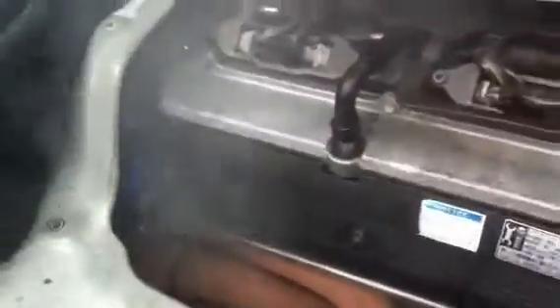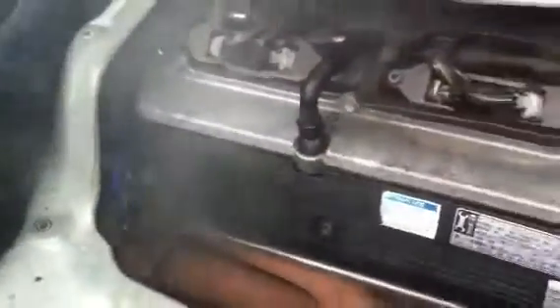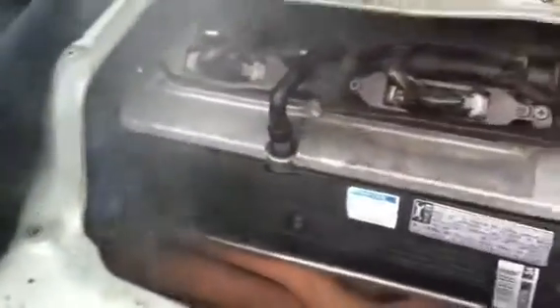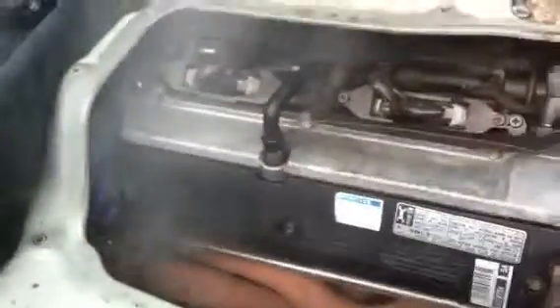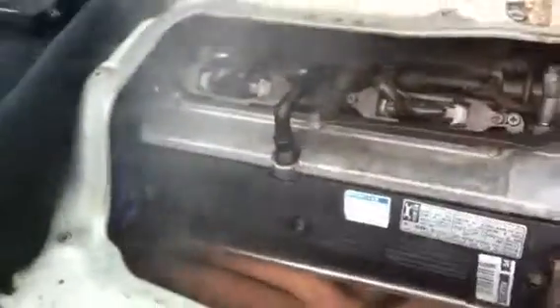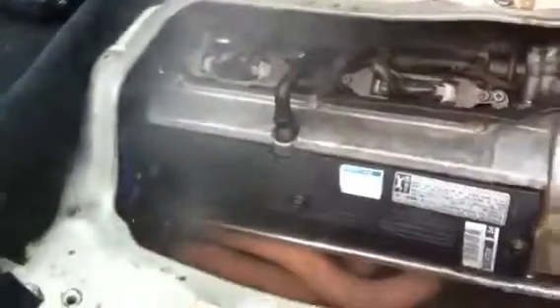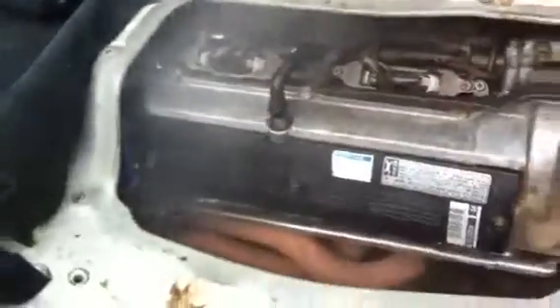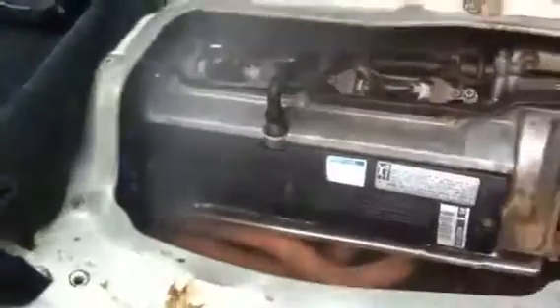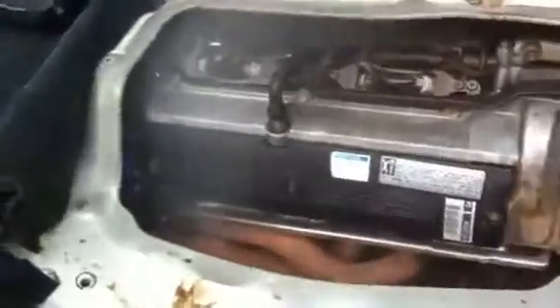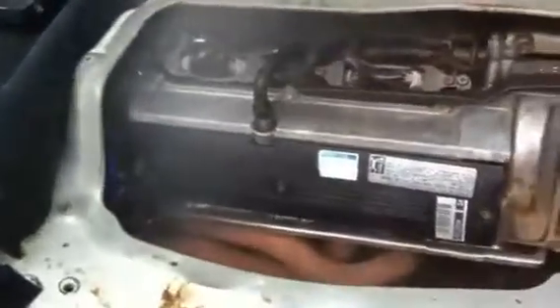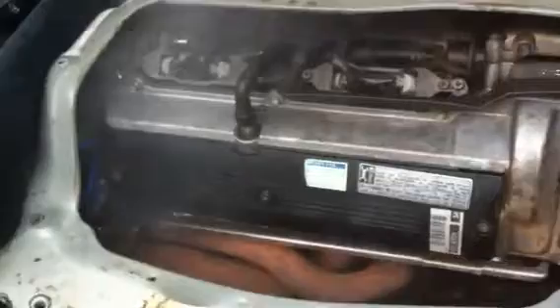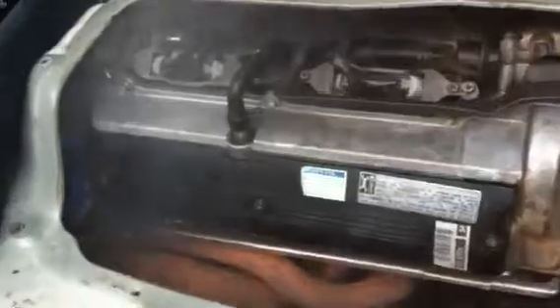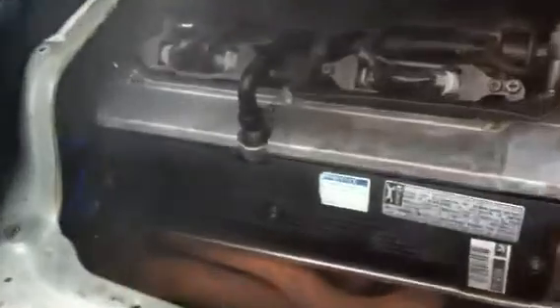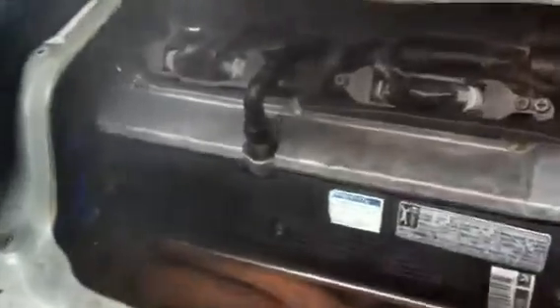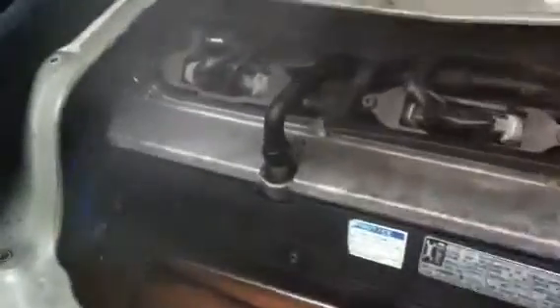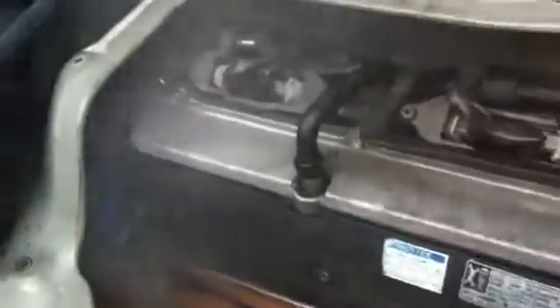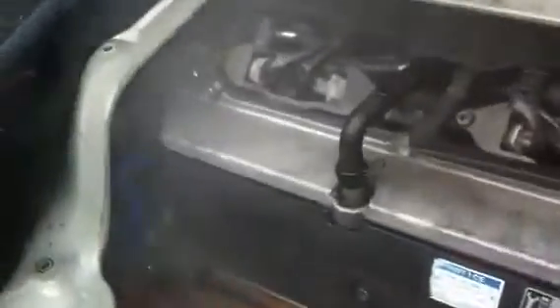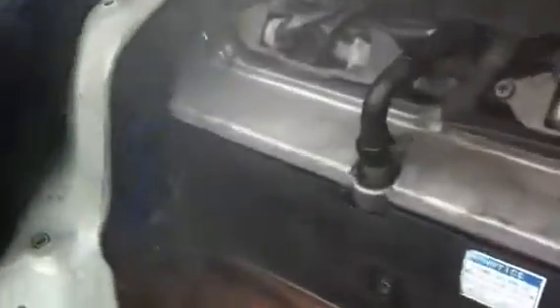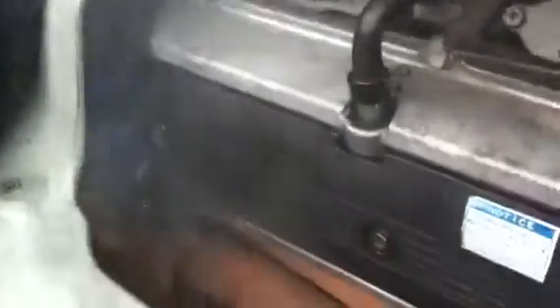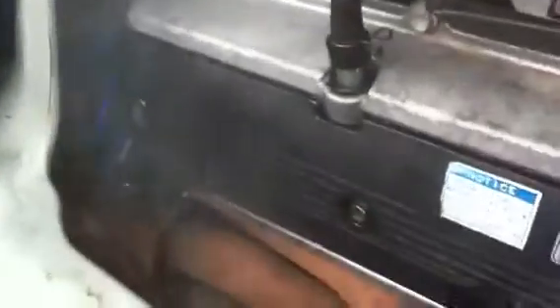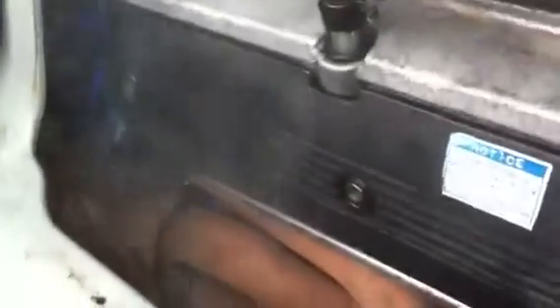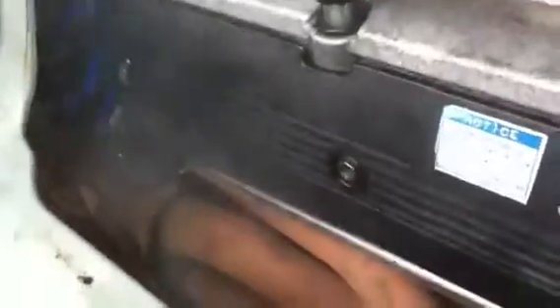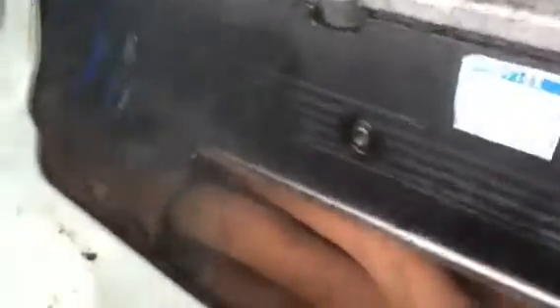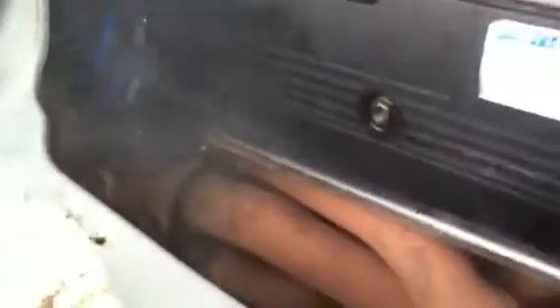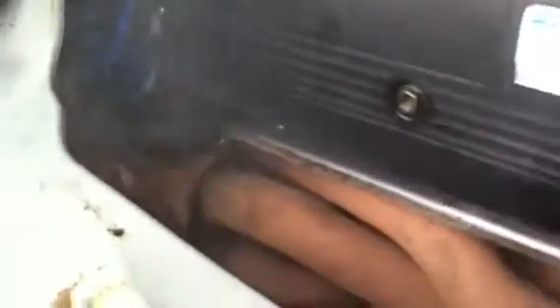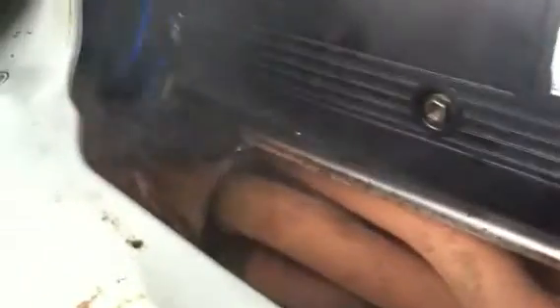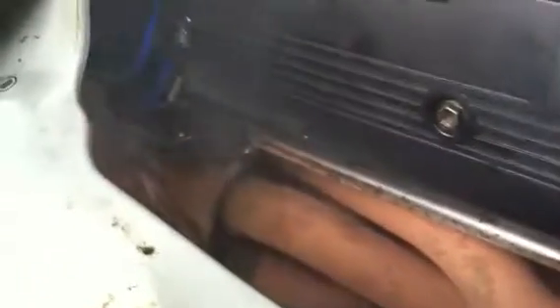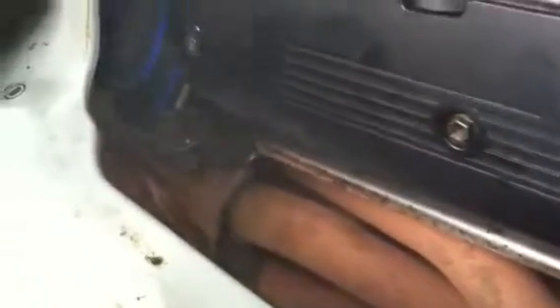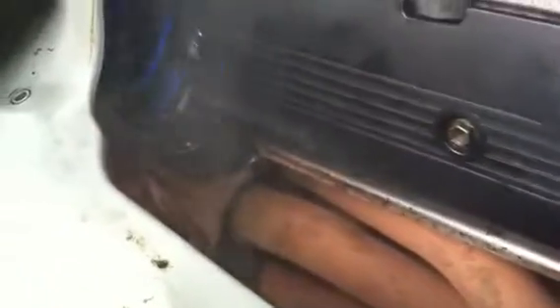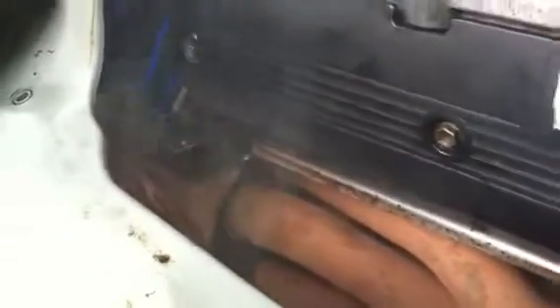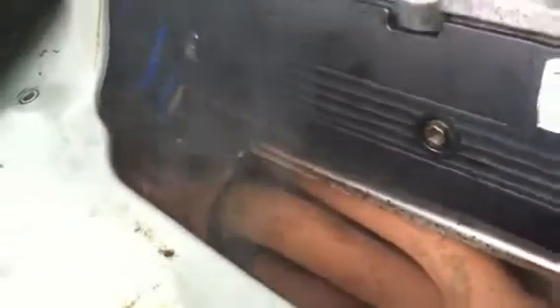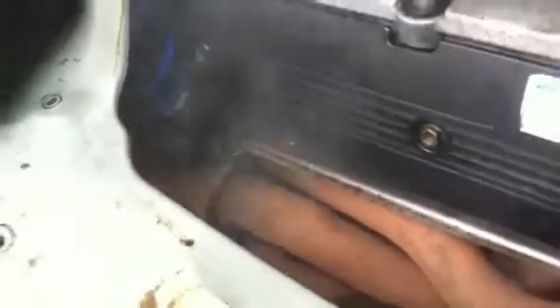If you do this valve cover gasket change, expect to burn a lot of garbage off.